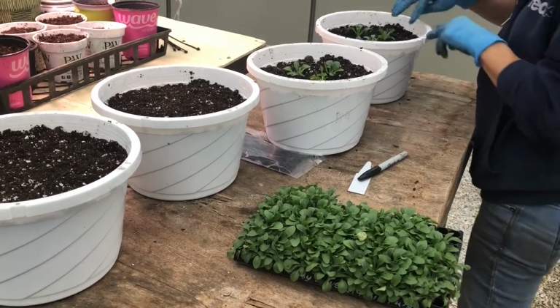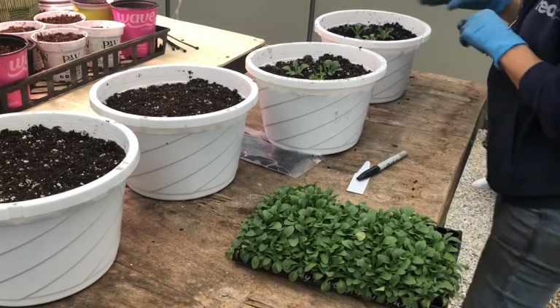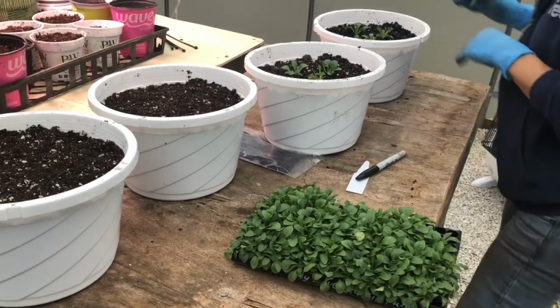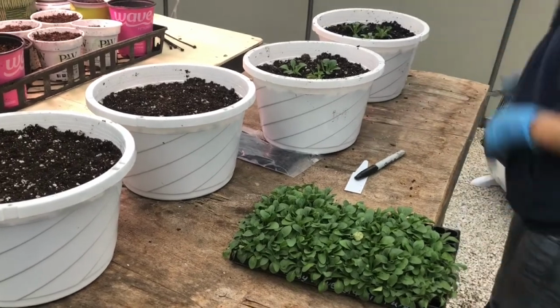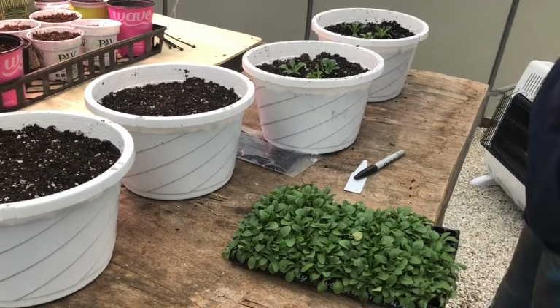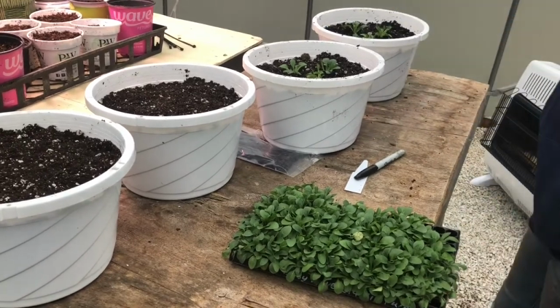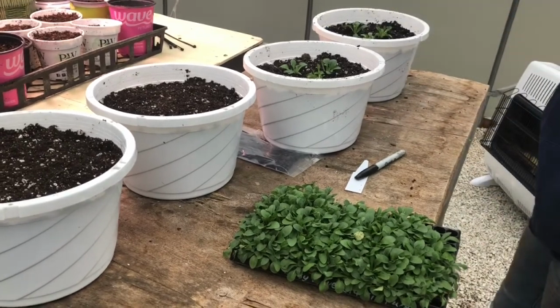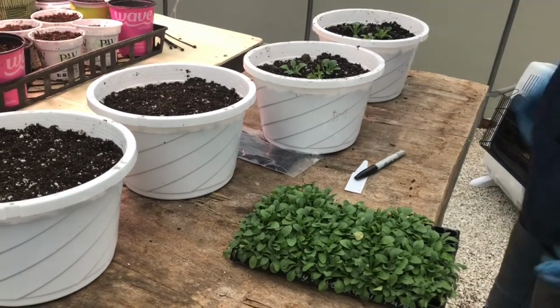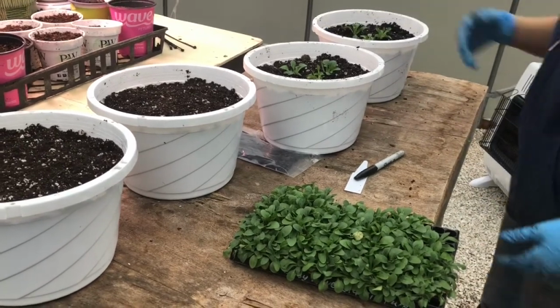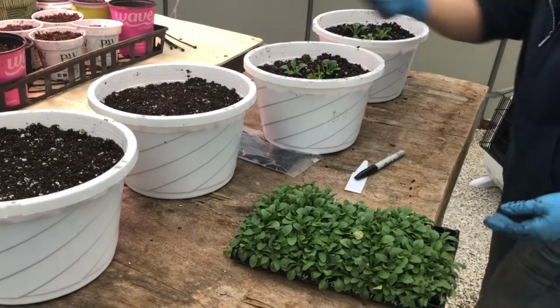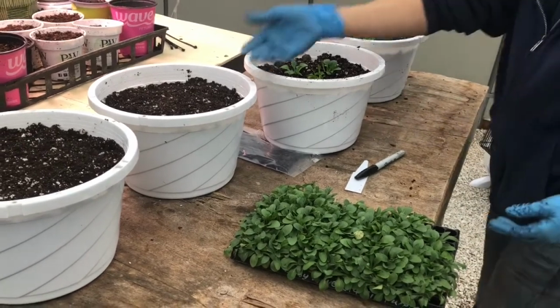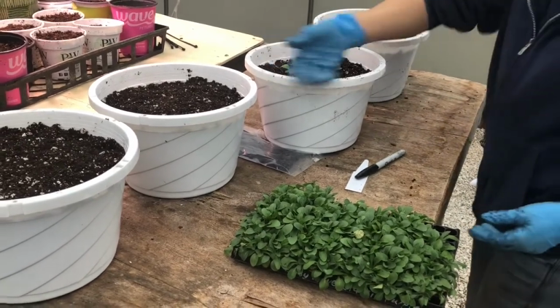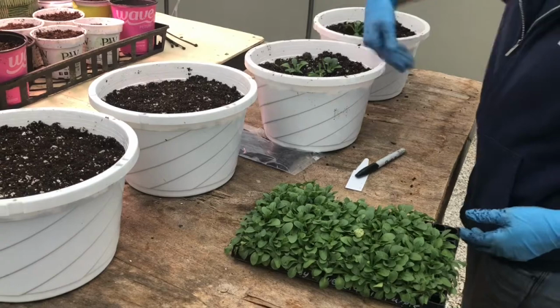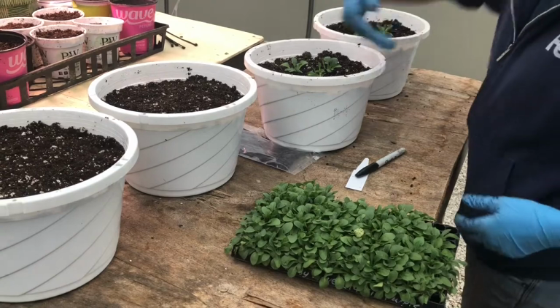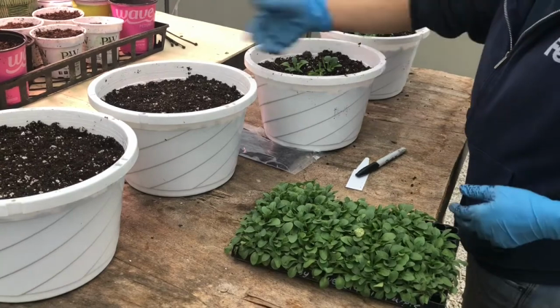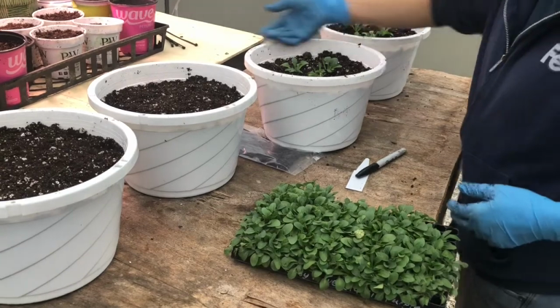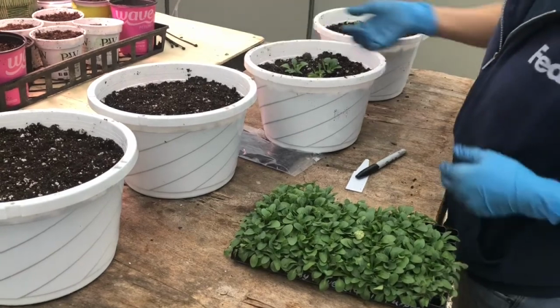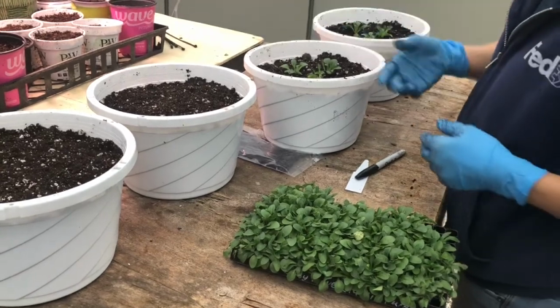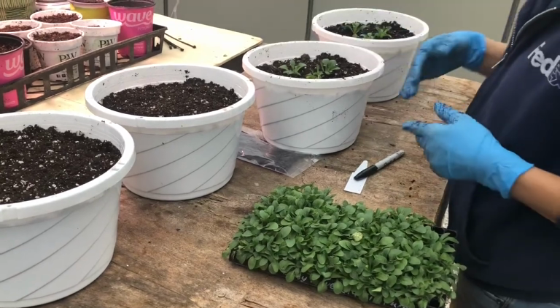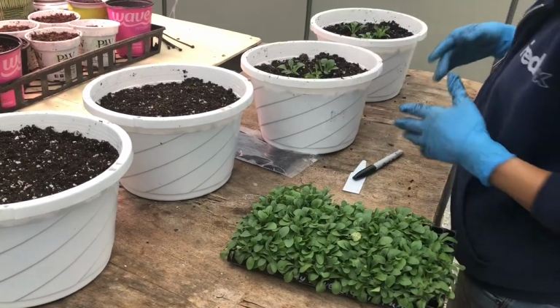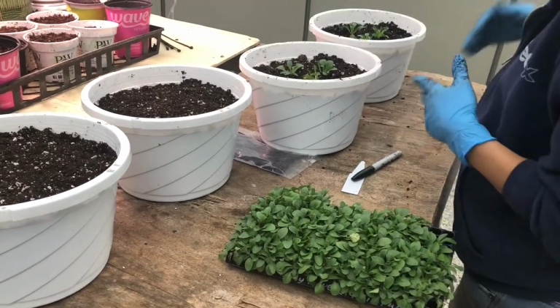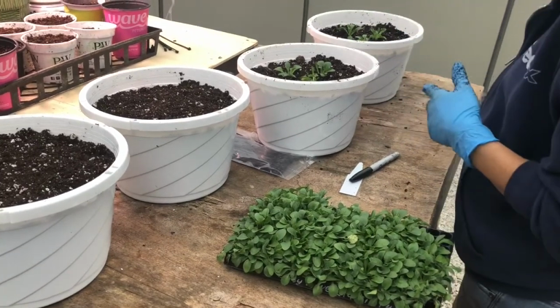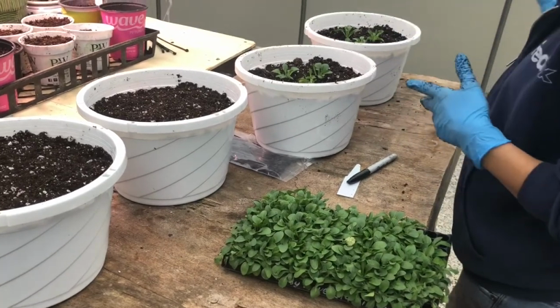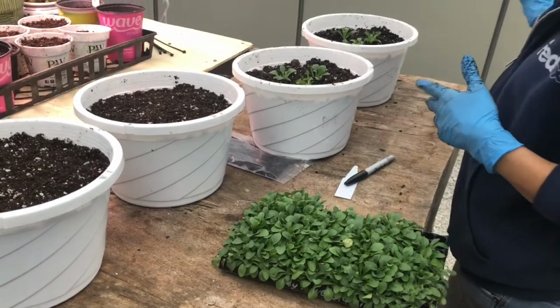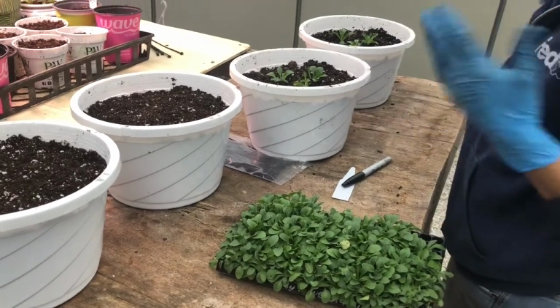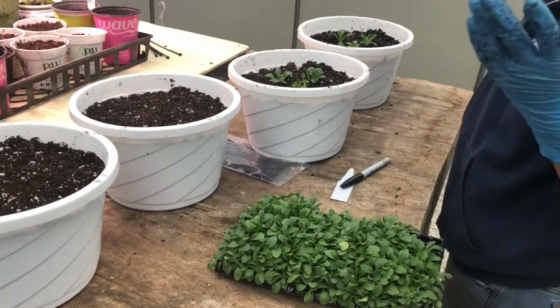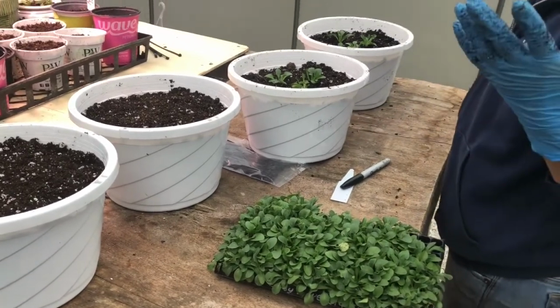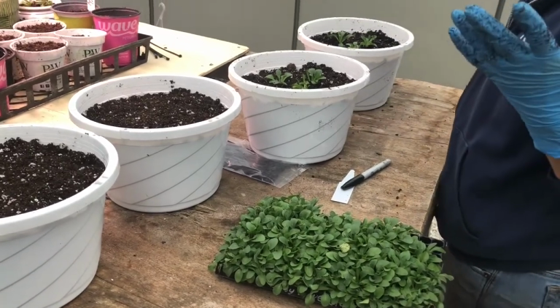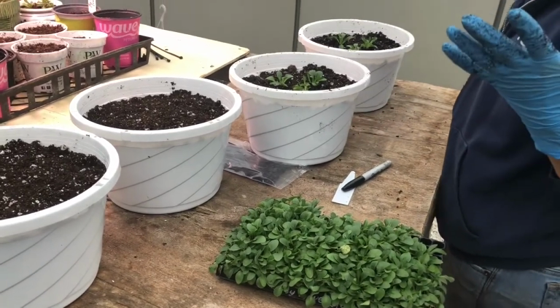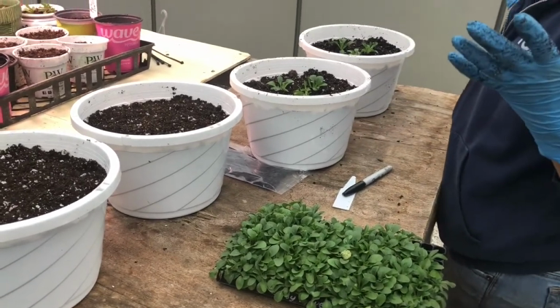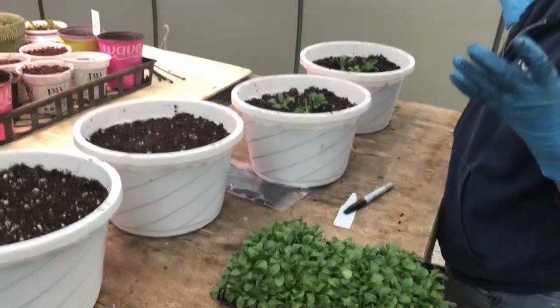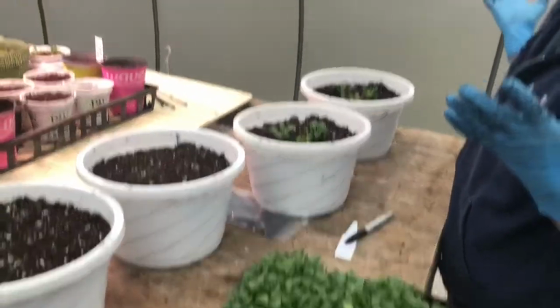These are ready to put tags in and hooks on — ready to hang. See you guys next time.